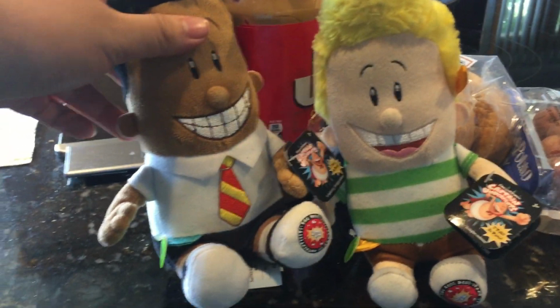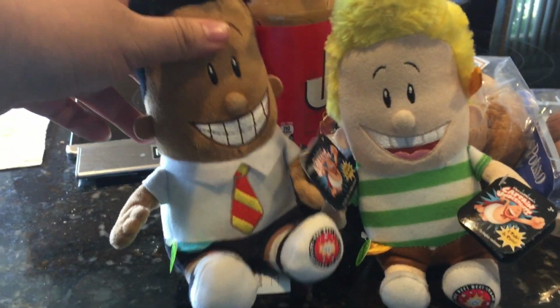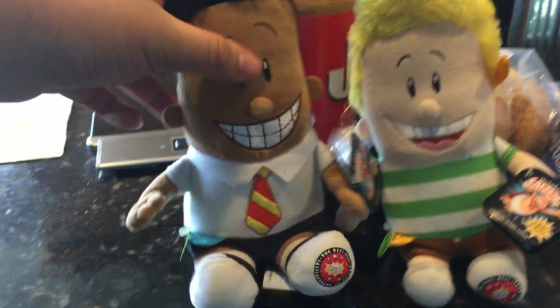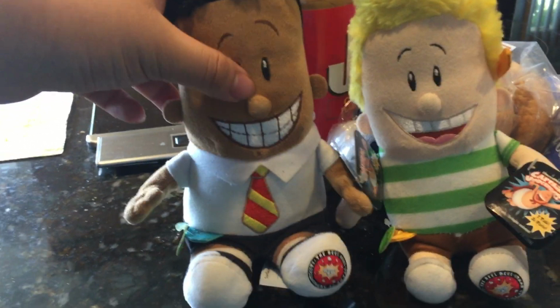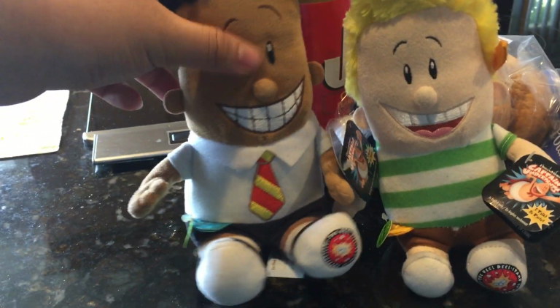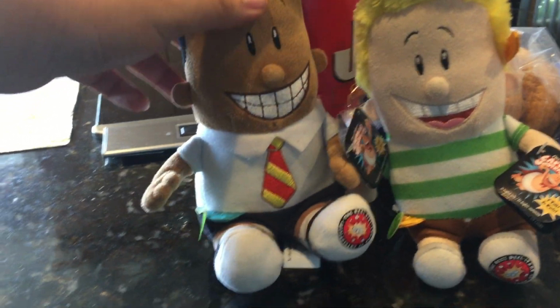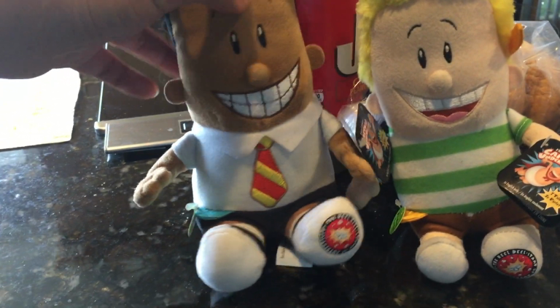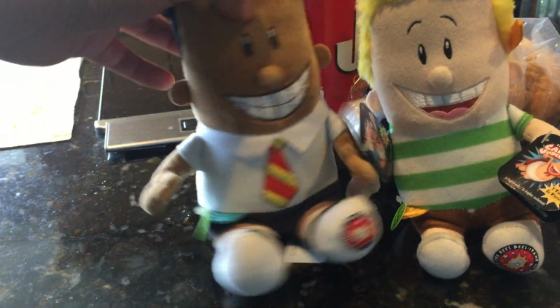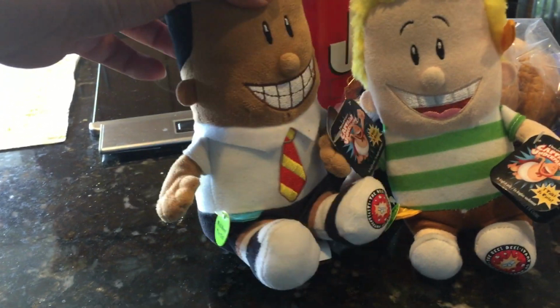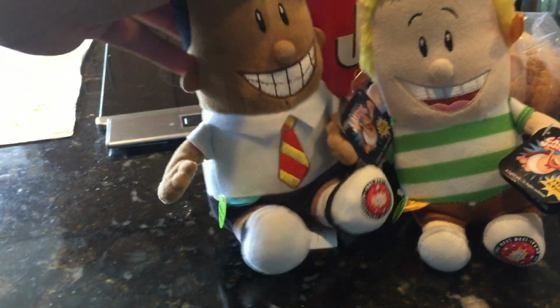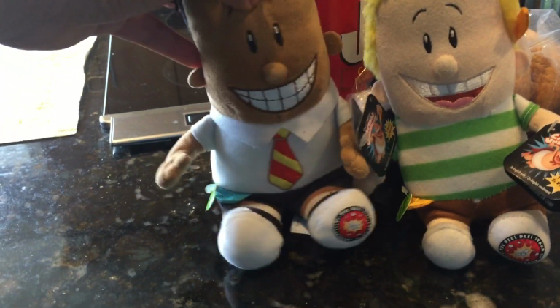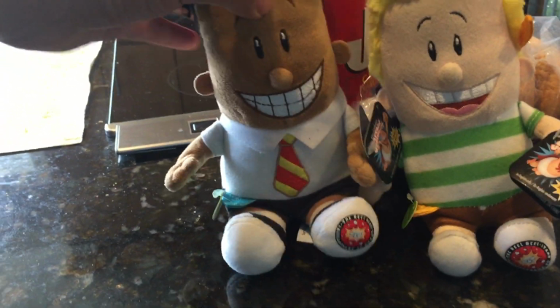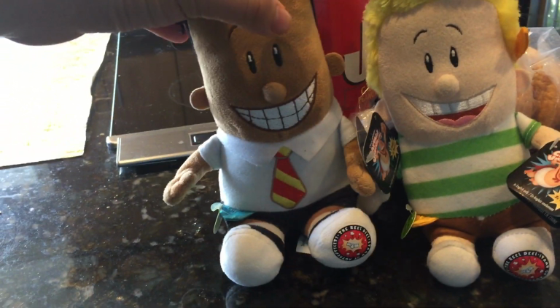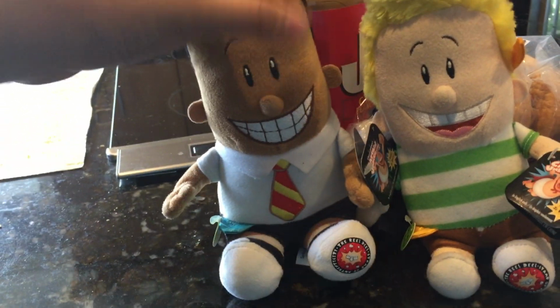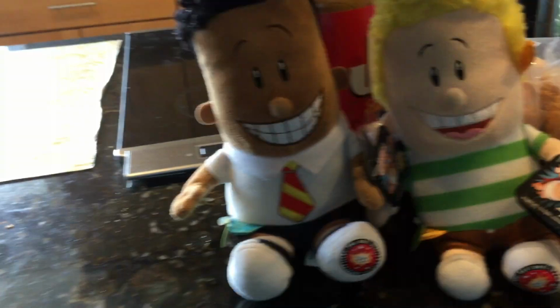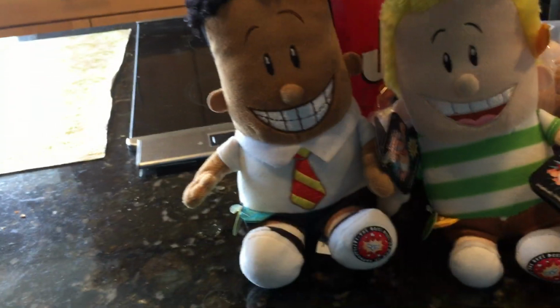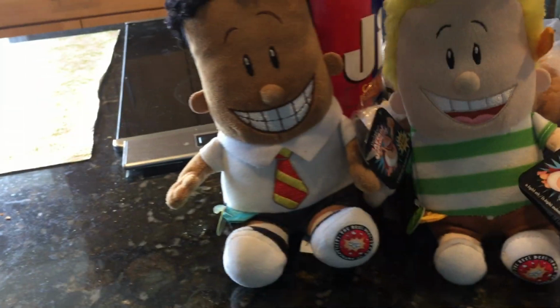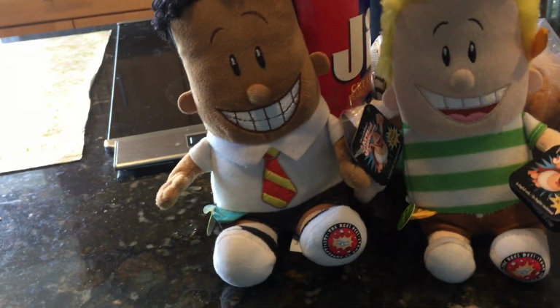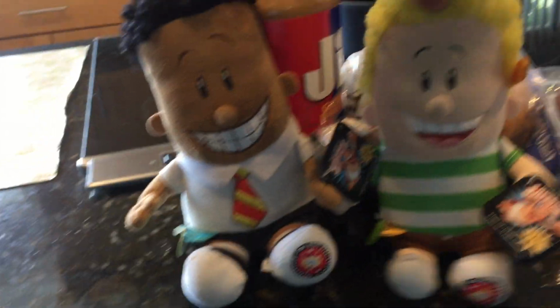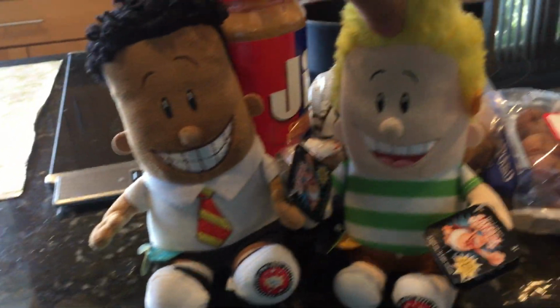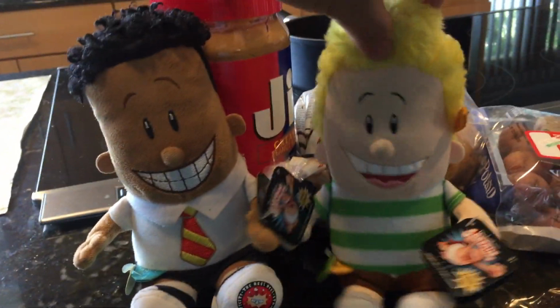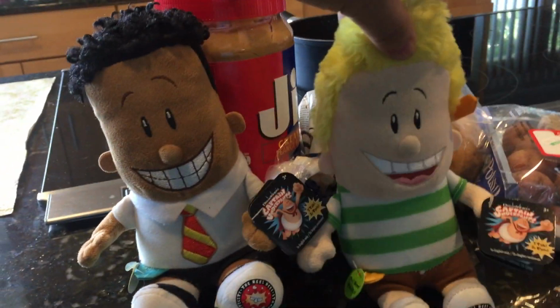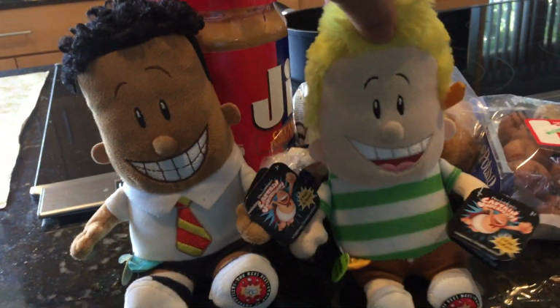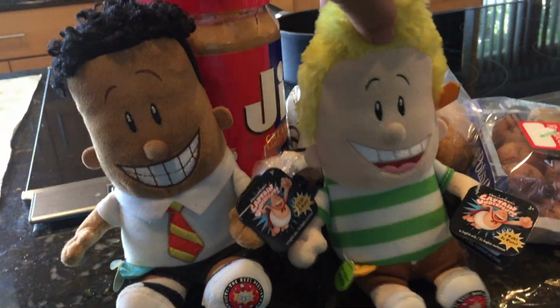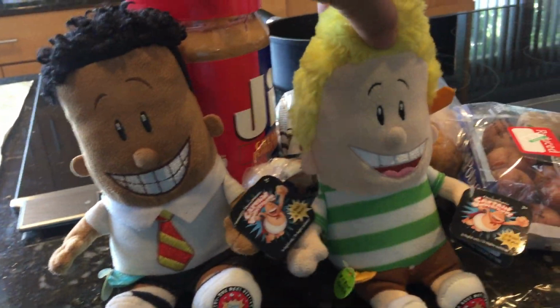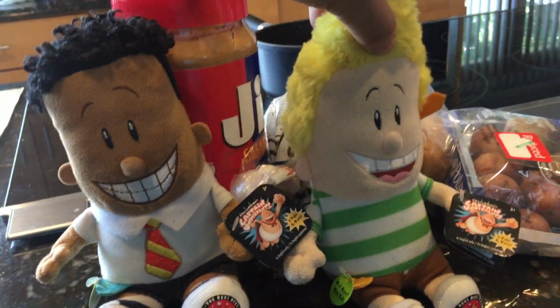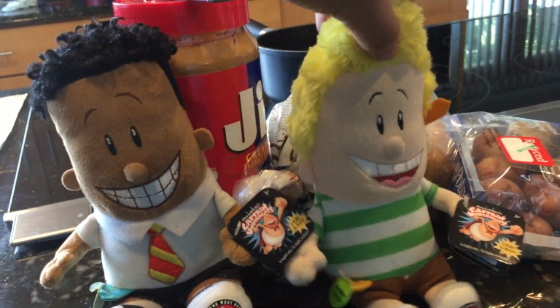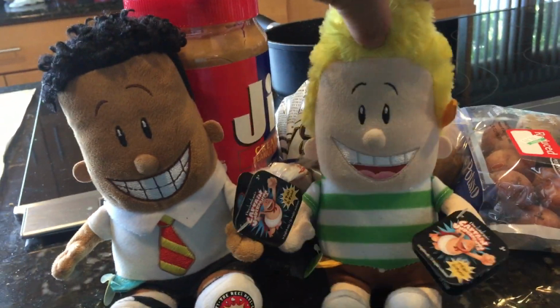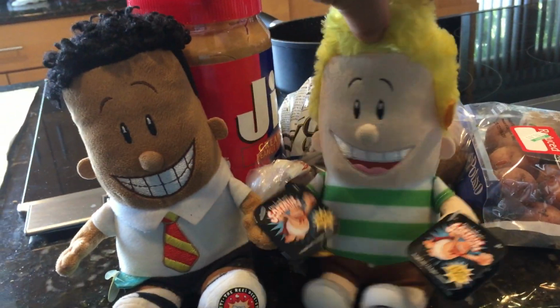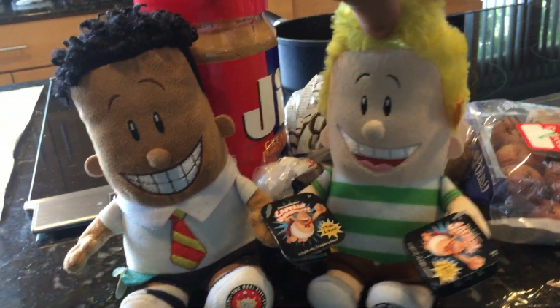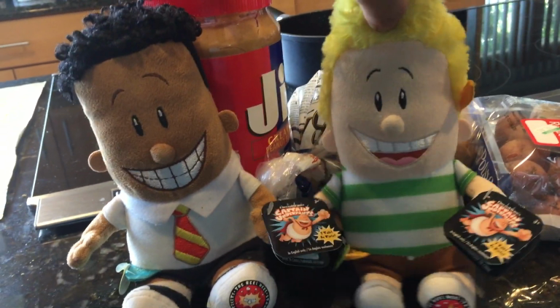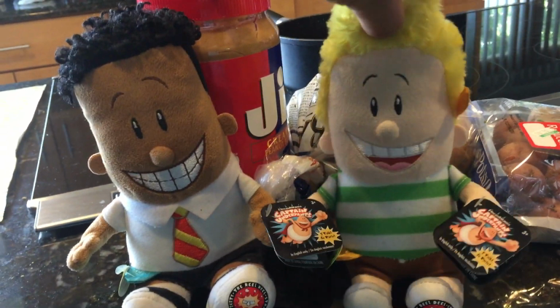I am hungry. Yeah, me too. What should we eat now?